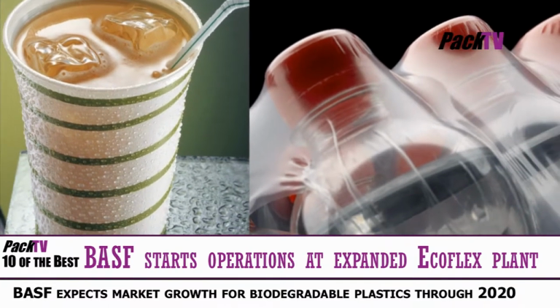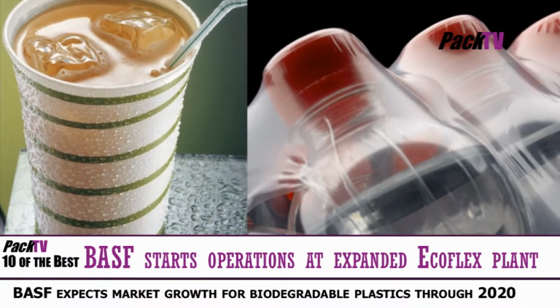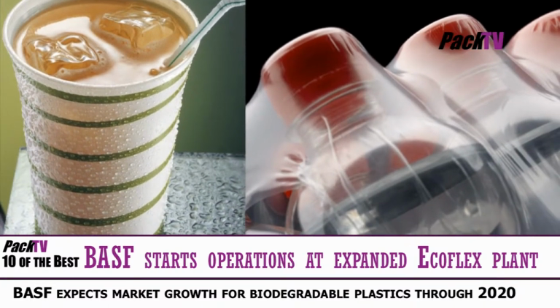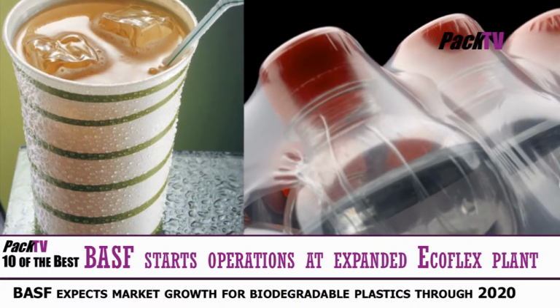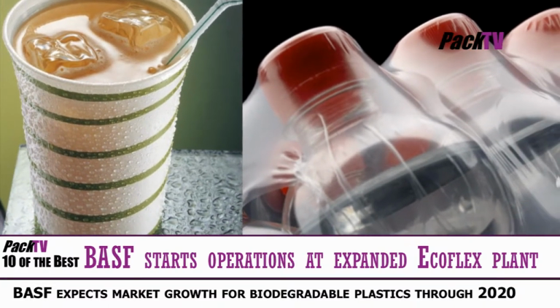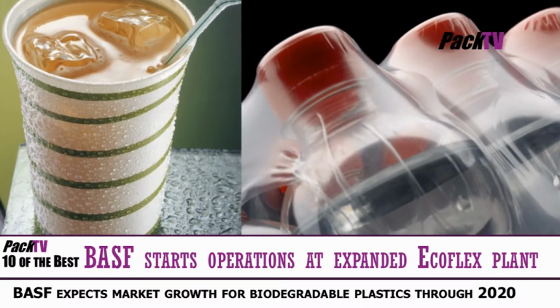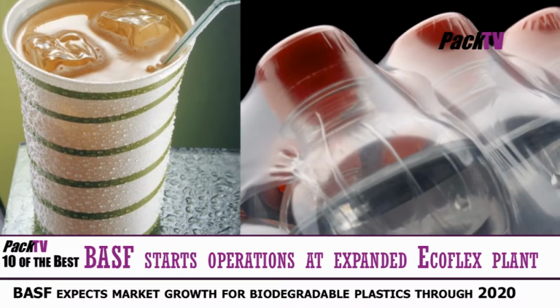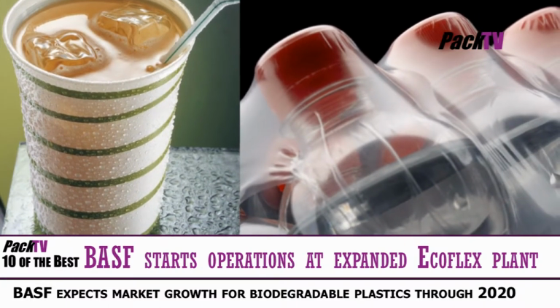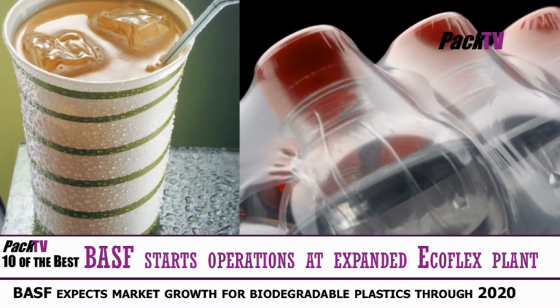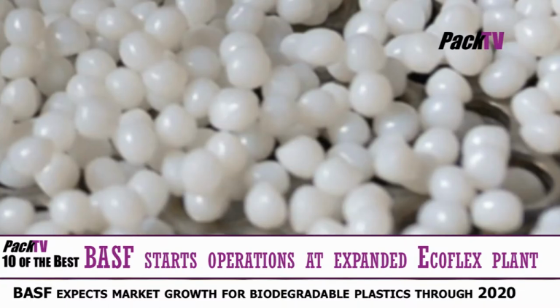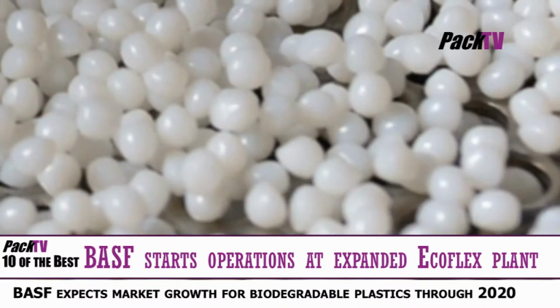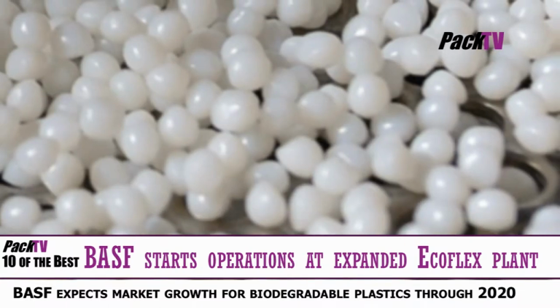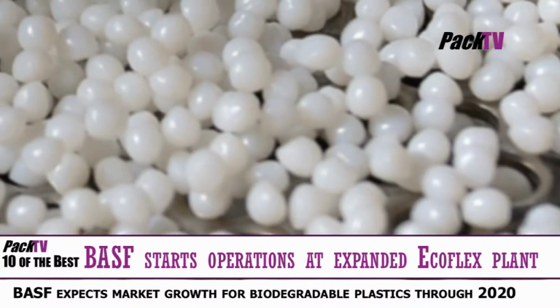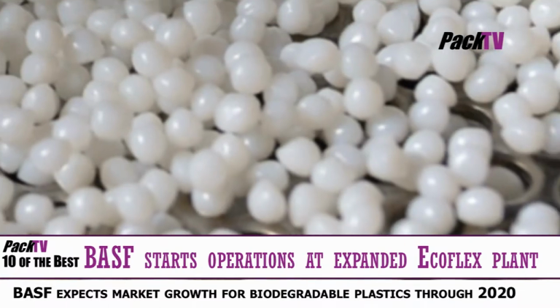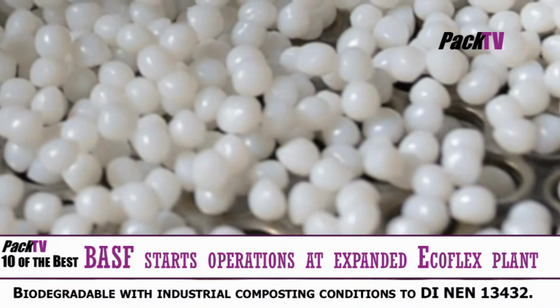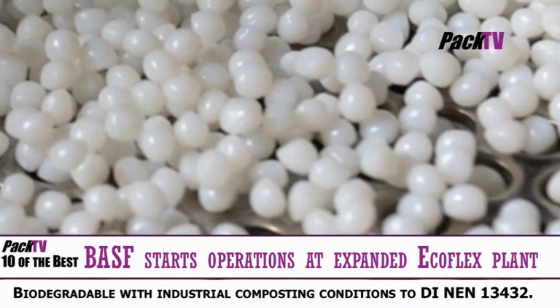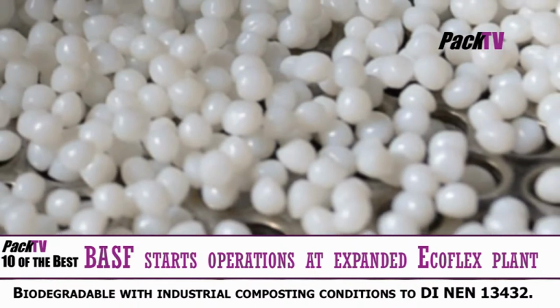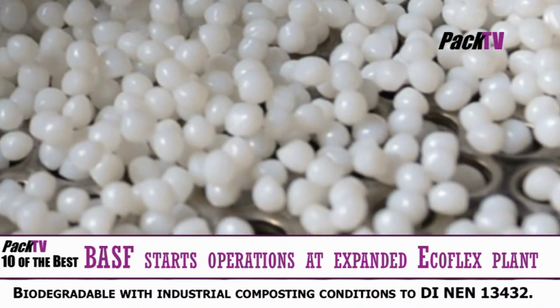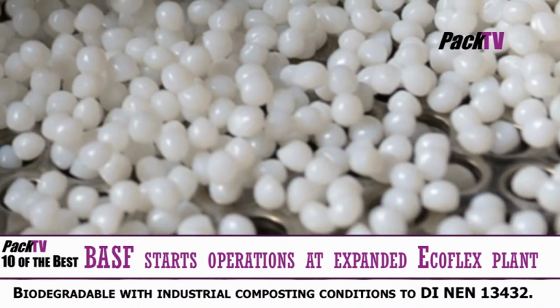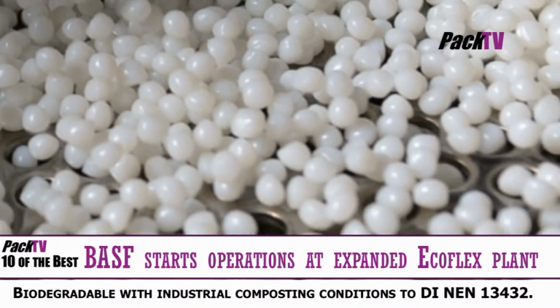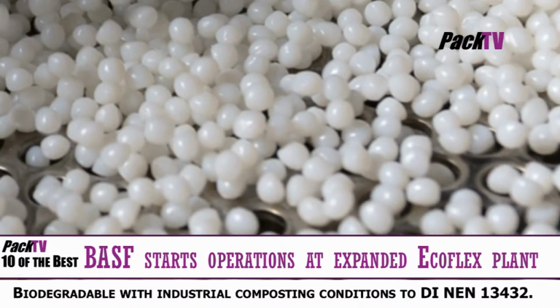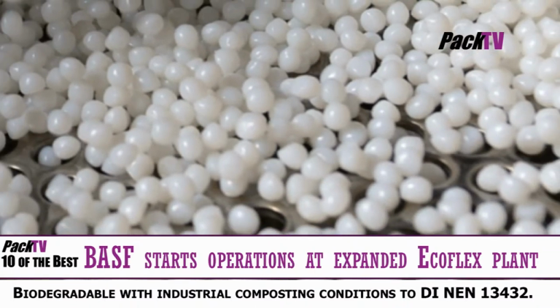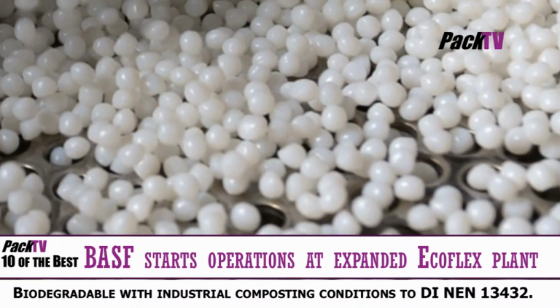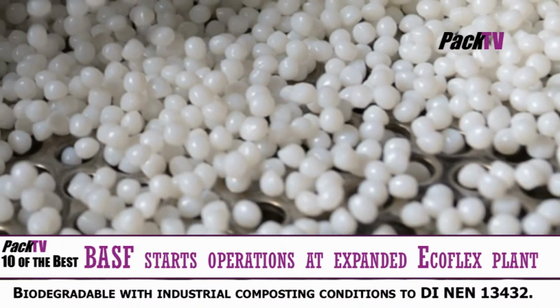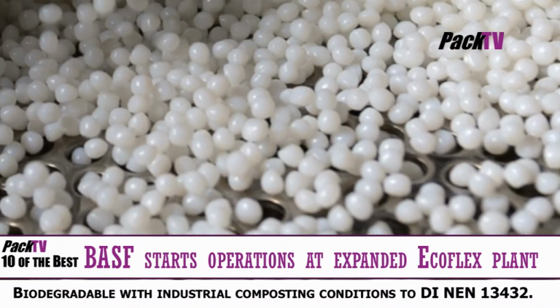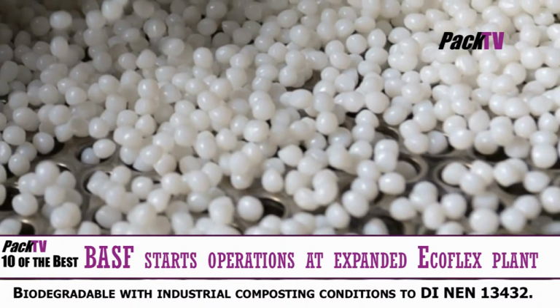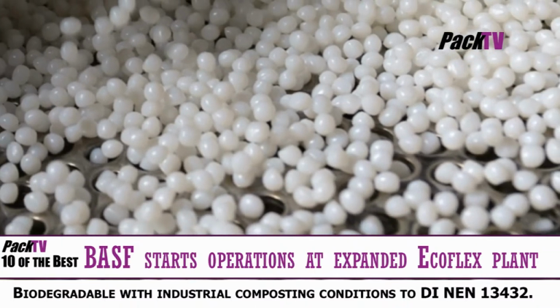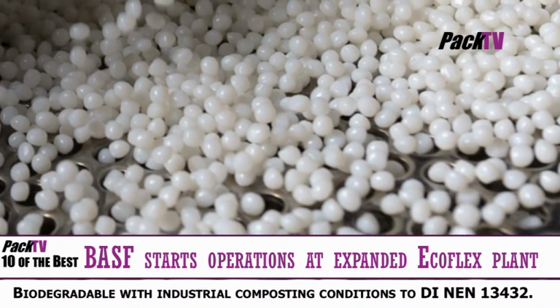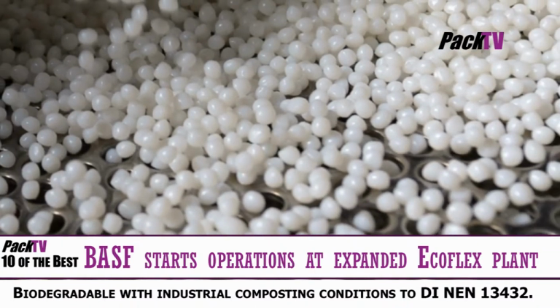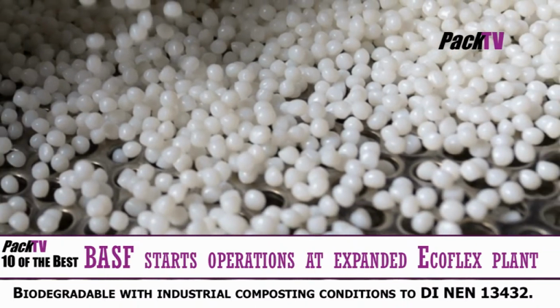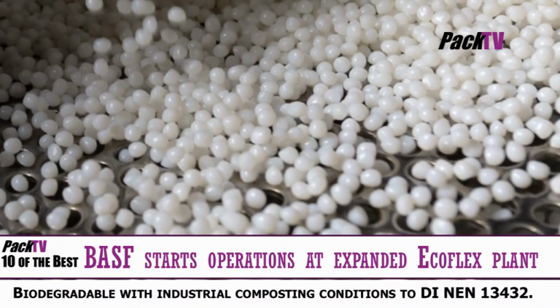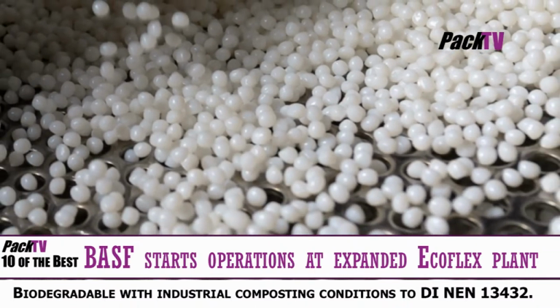At the same time, BASF will ramp up compounding capacity for Ecovio, a derivative of Ecoflex.